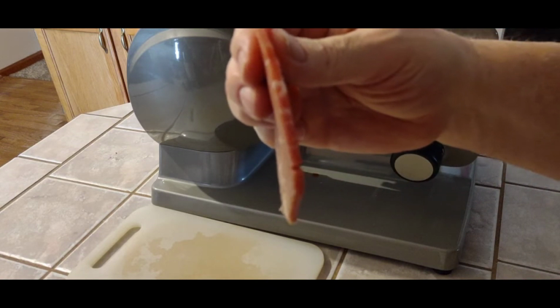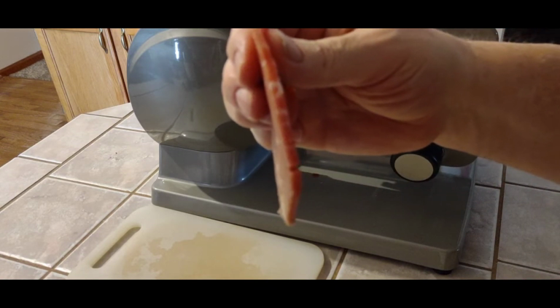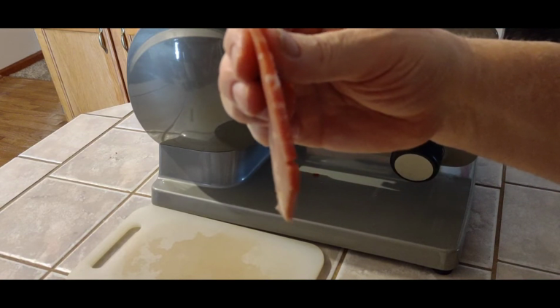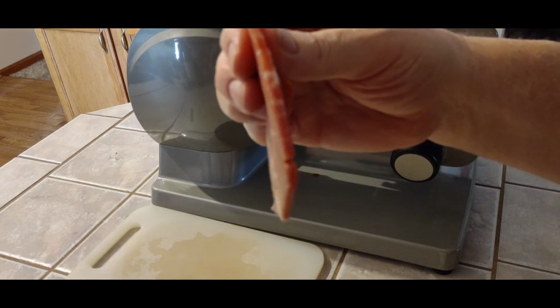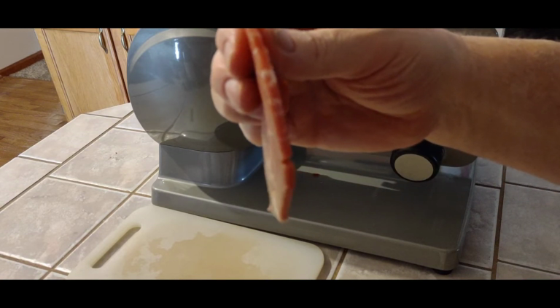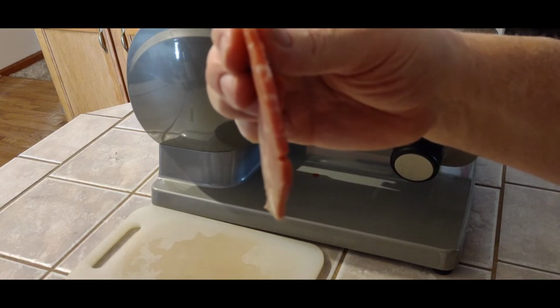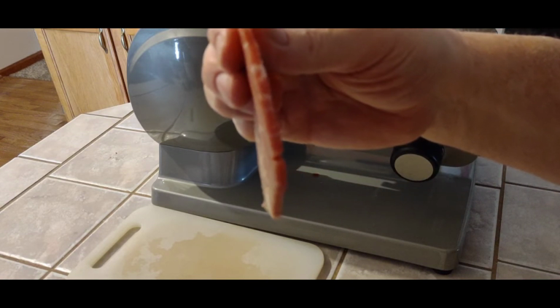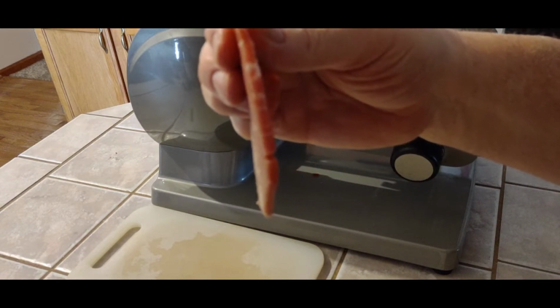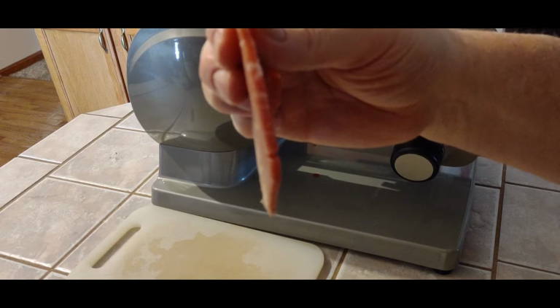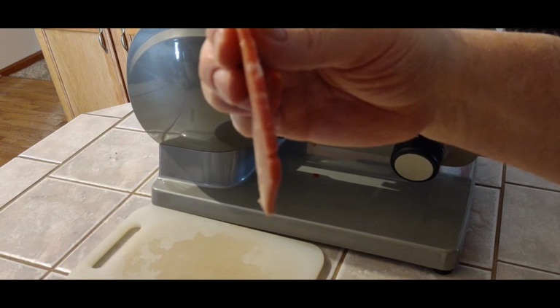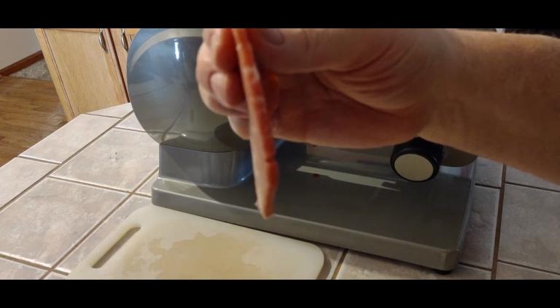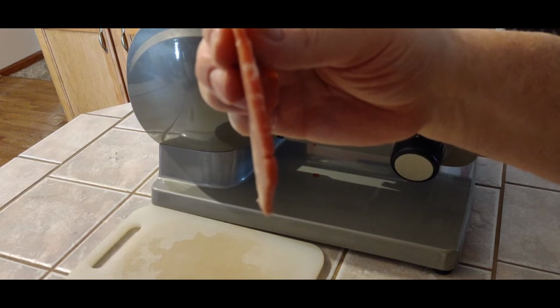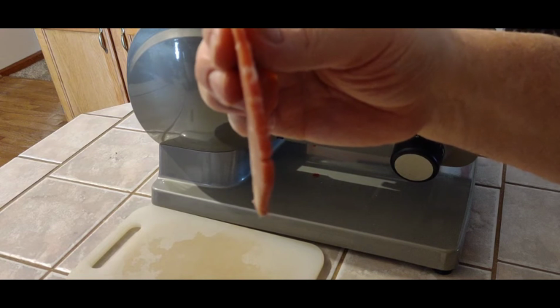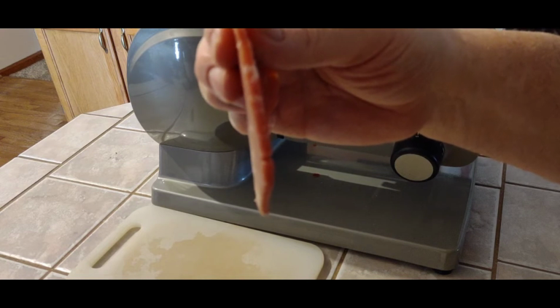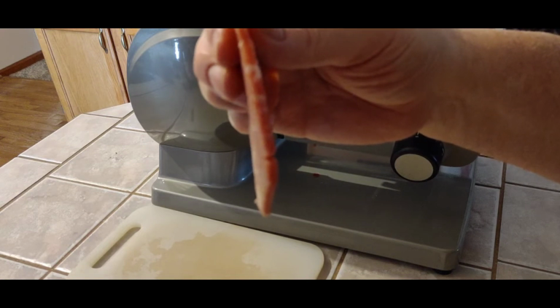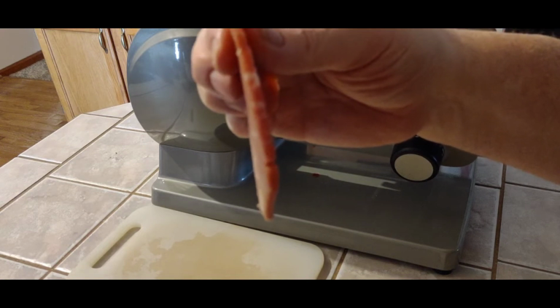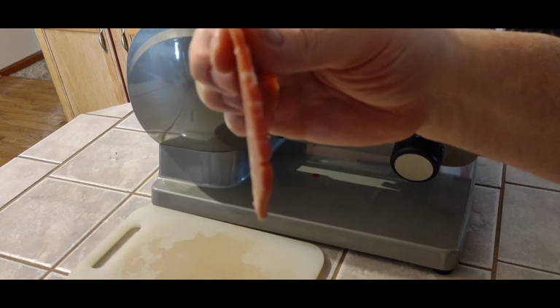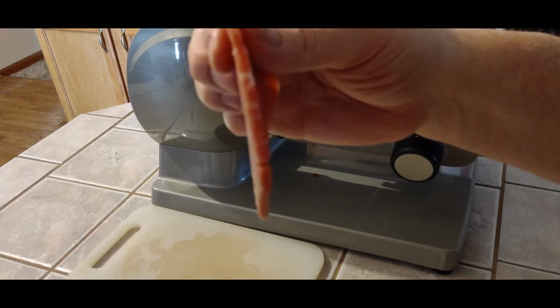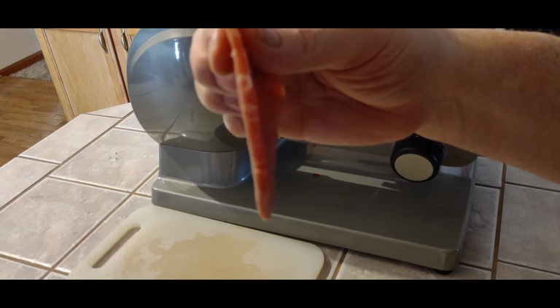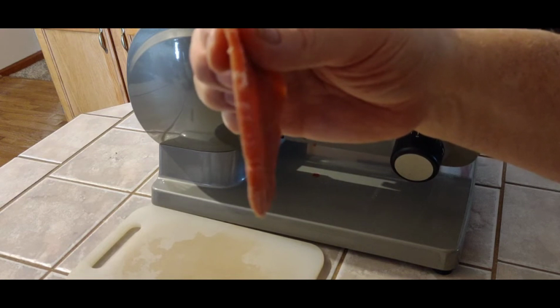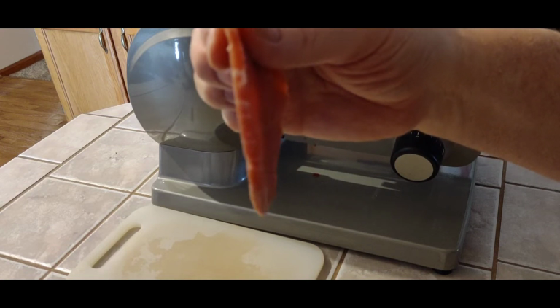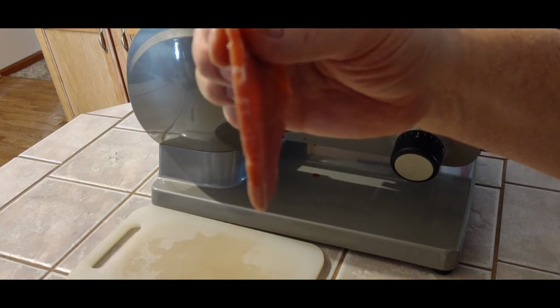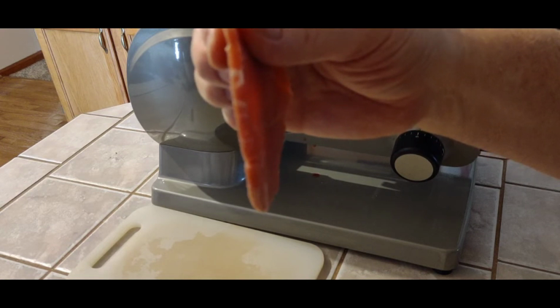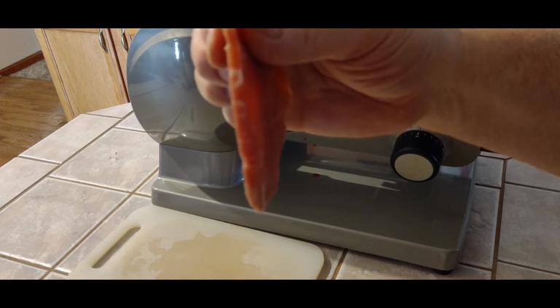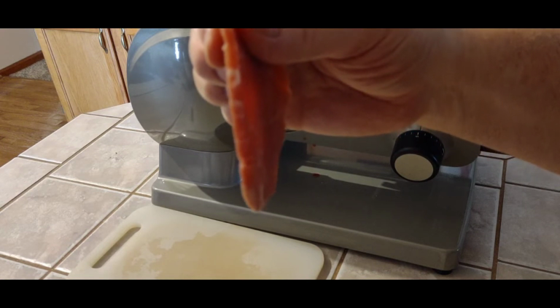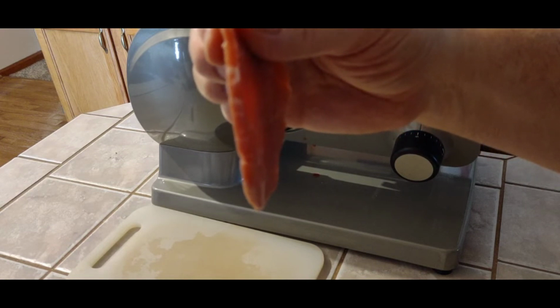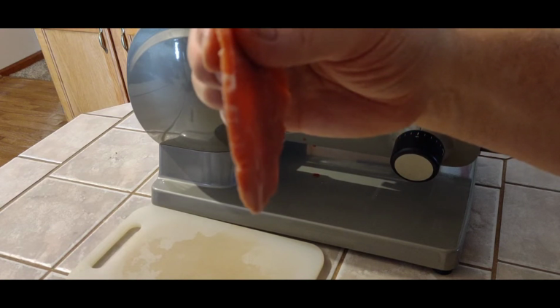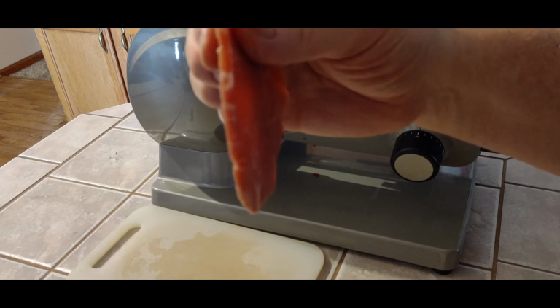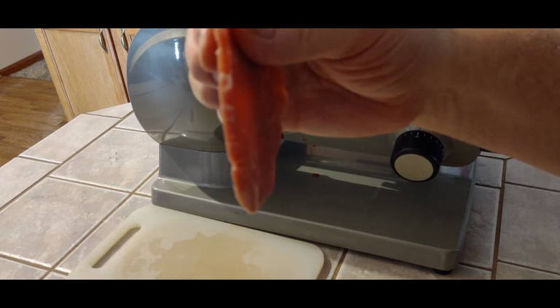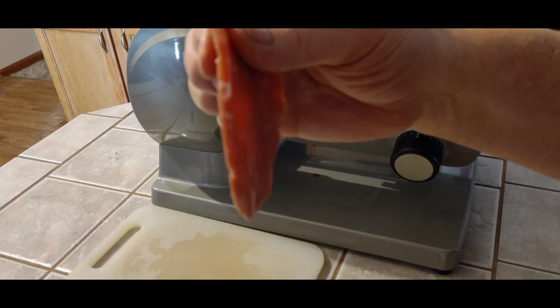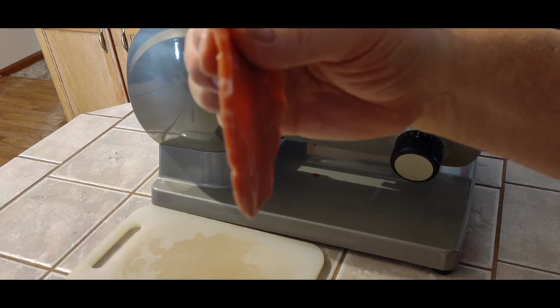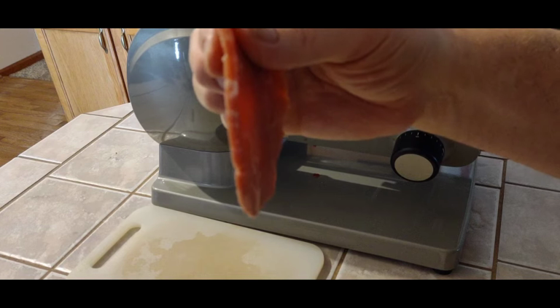These pieces are about 3/16ths of an inch thick. We're not going to get too many of them, but we'll get enough to try this out.